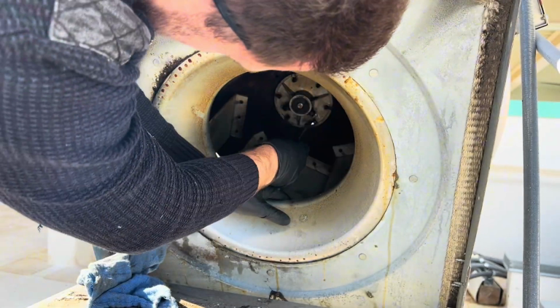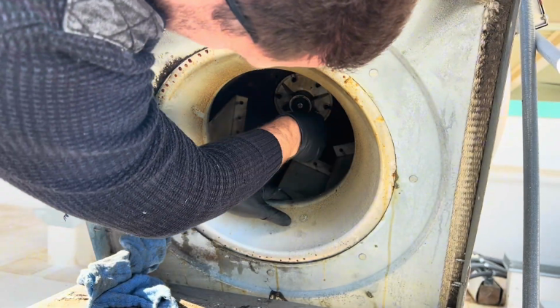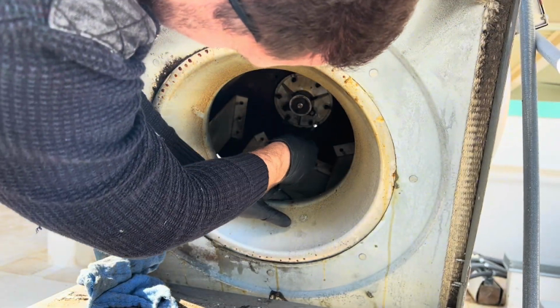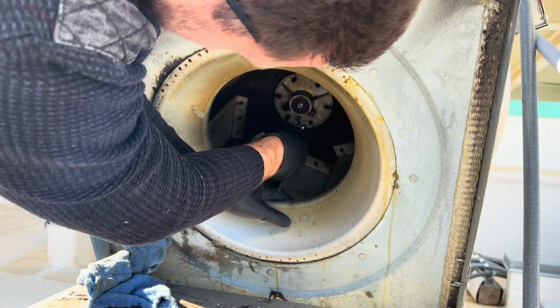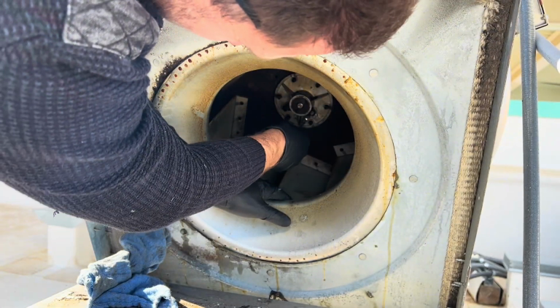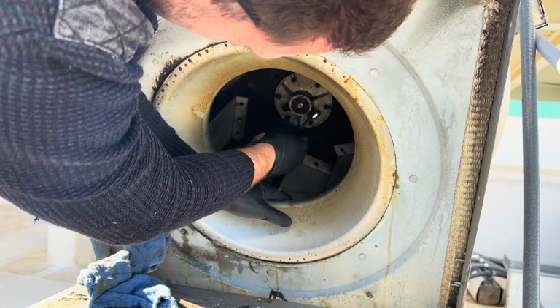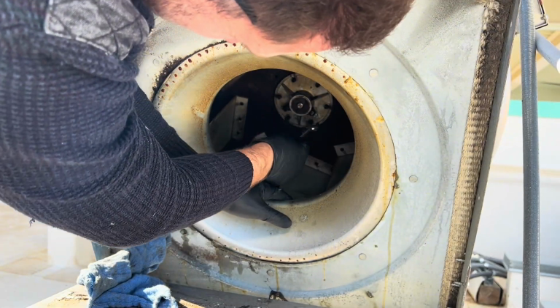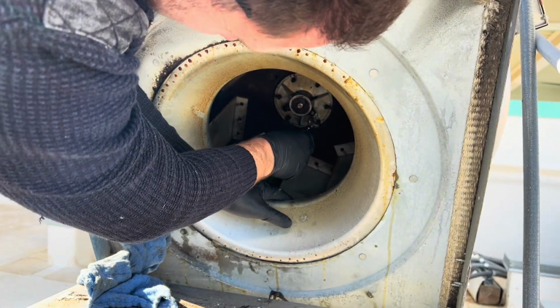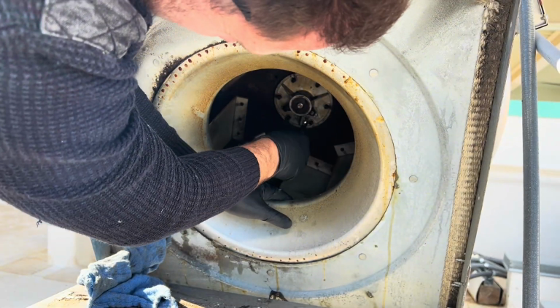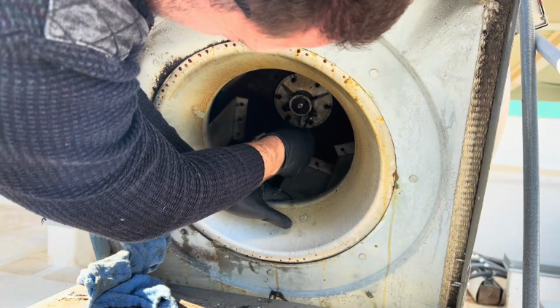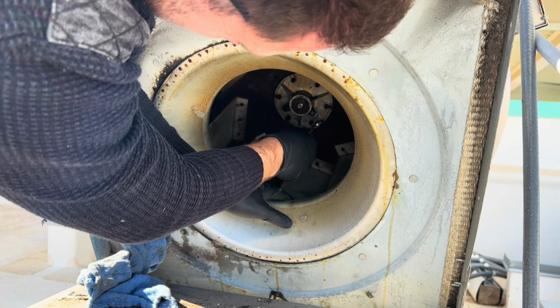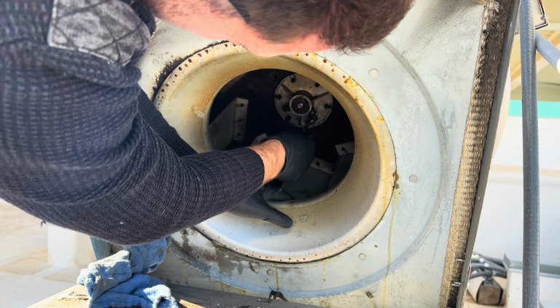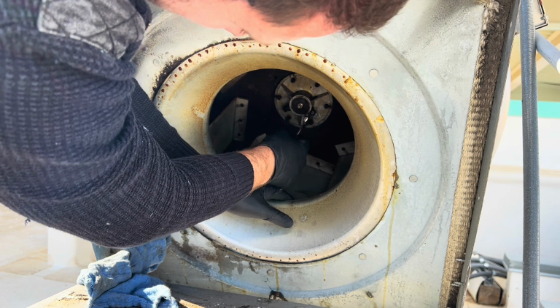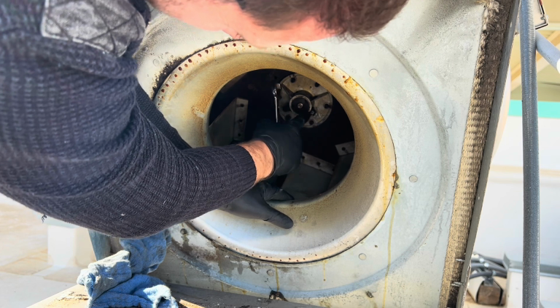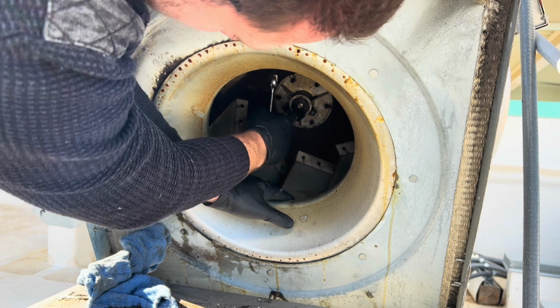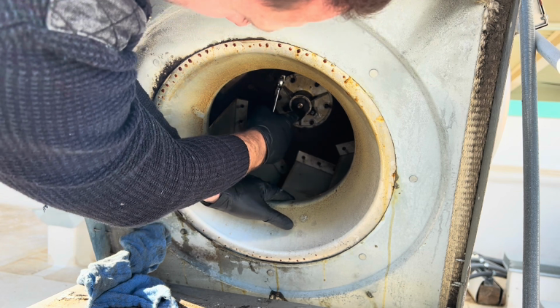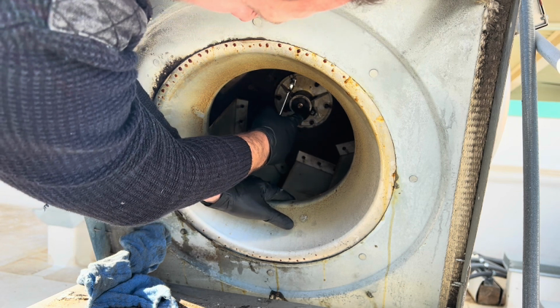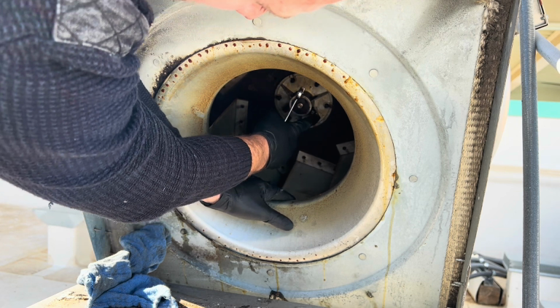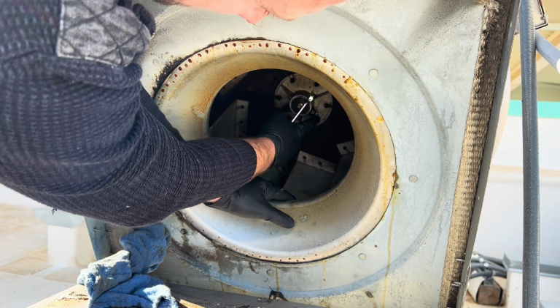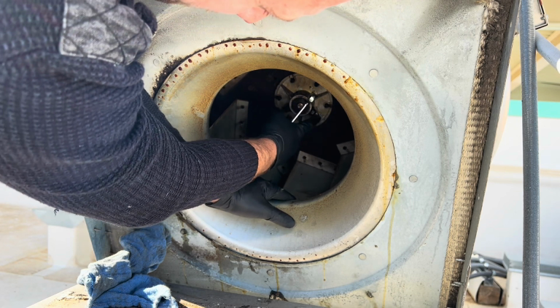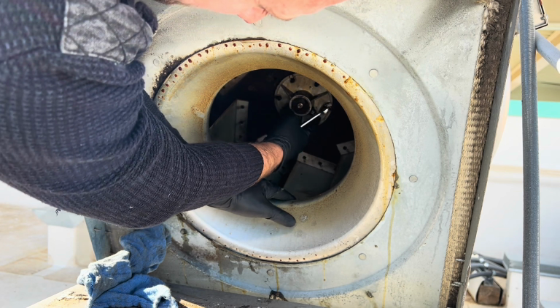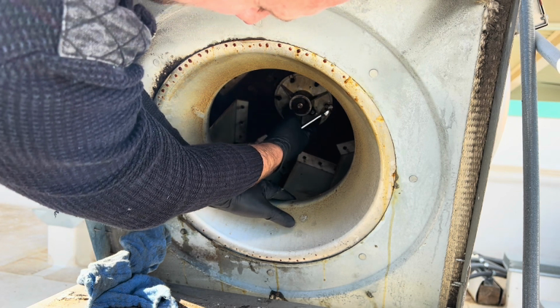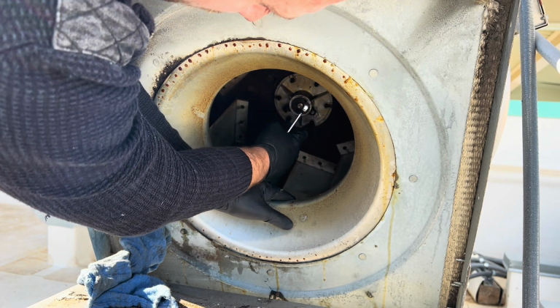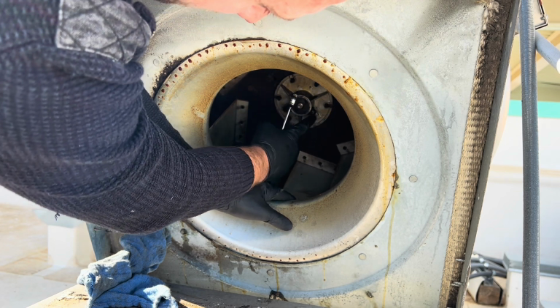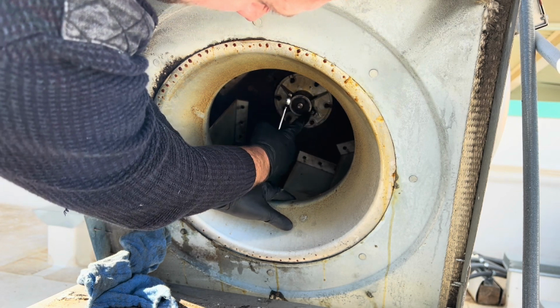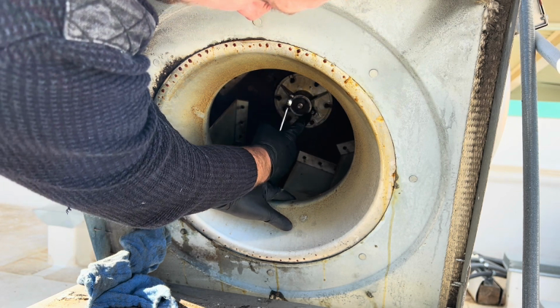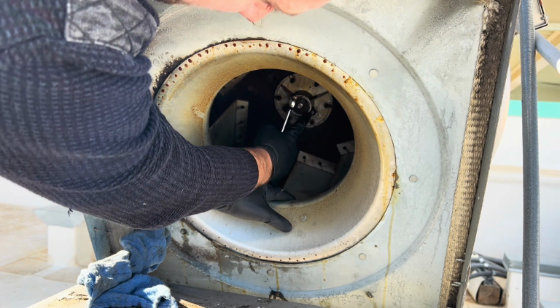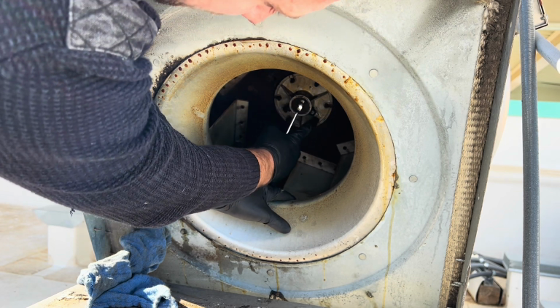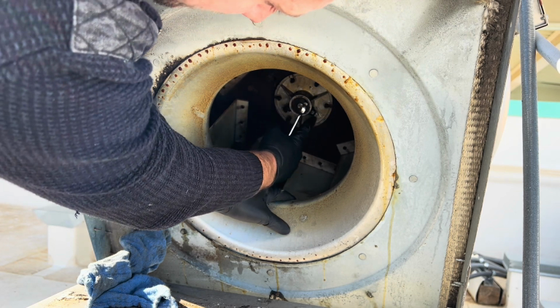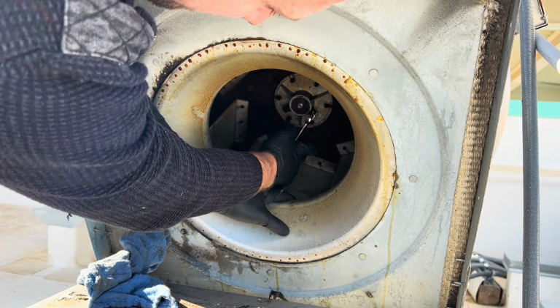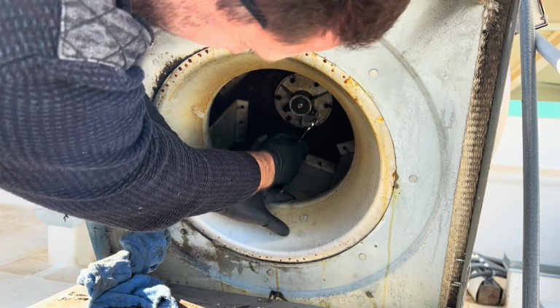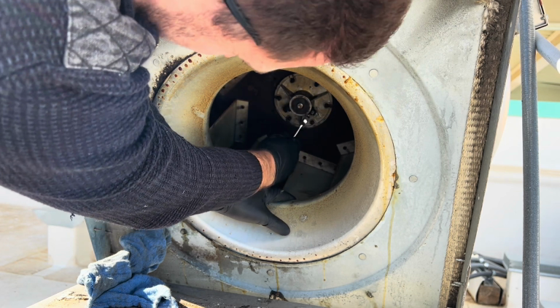How is this second screw called? Because this one is a set screw — so is this the set screw for the set screw, or what?